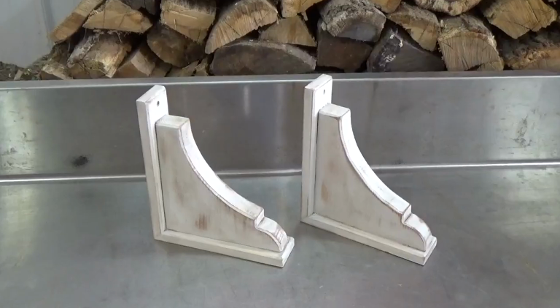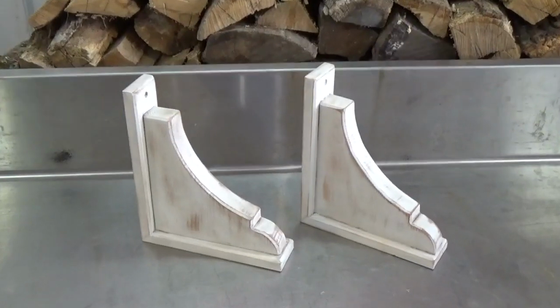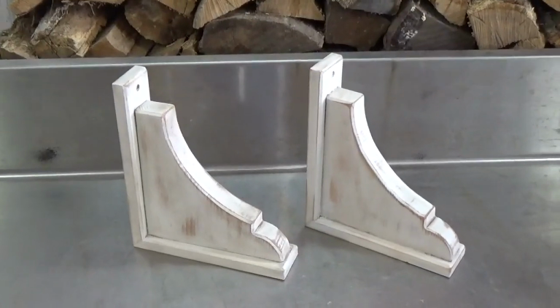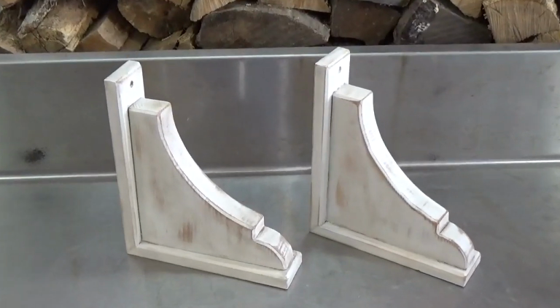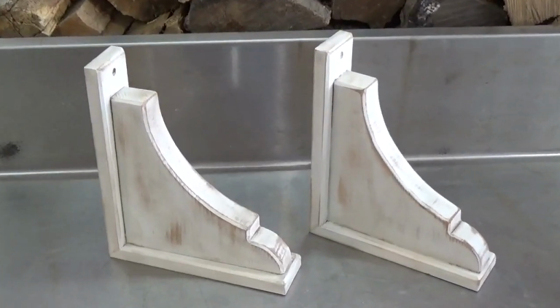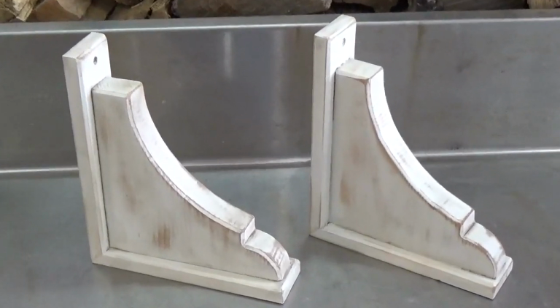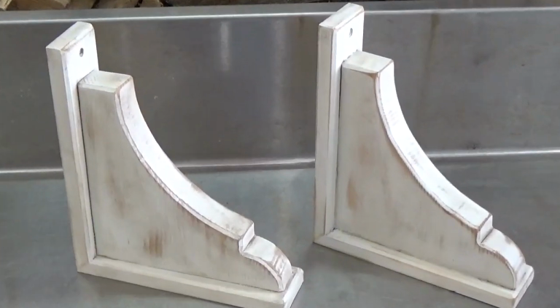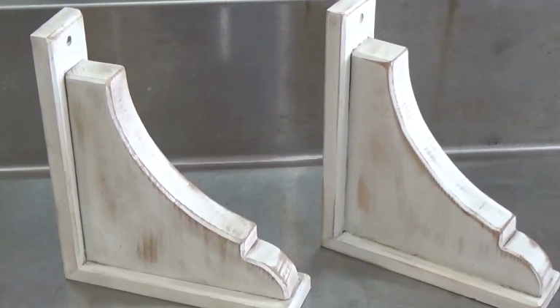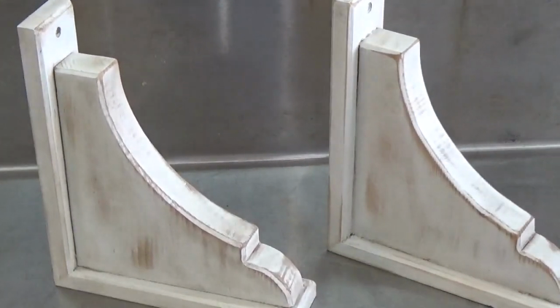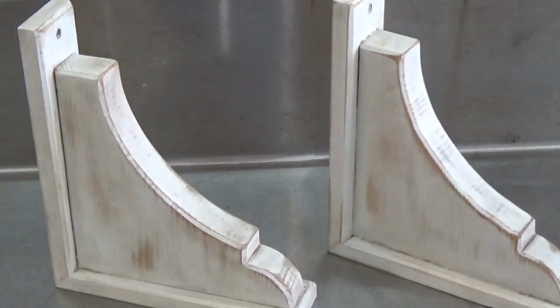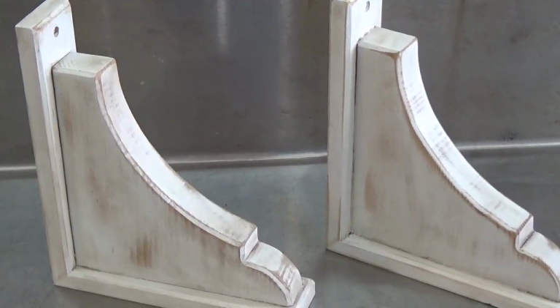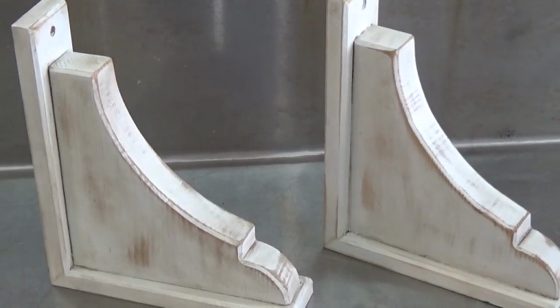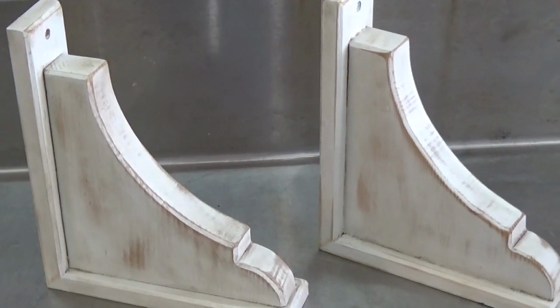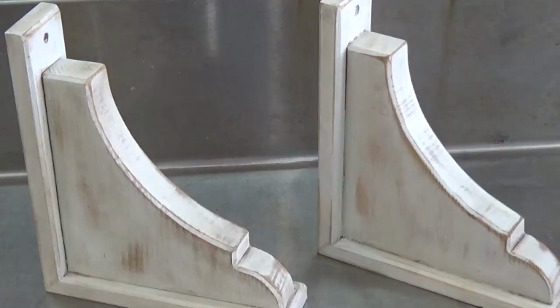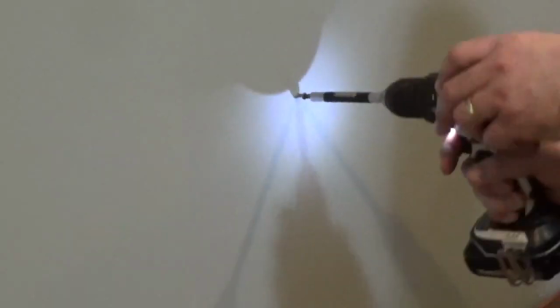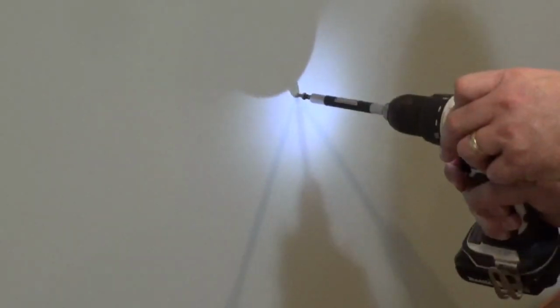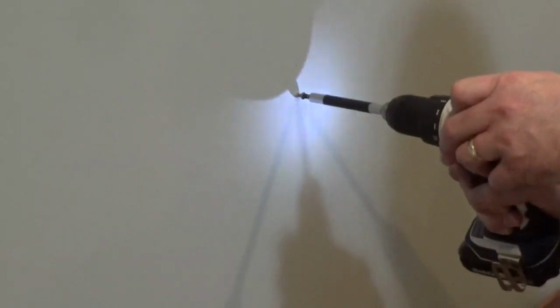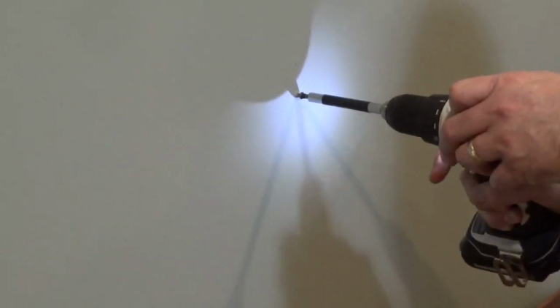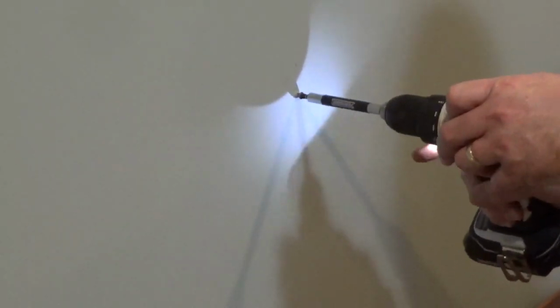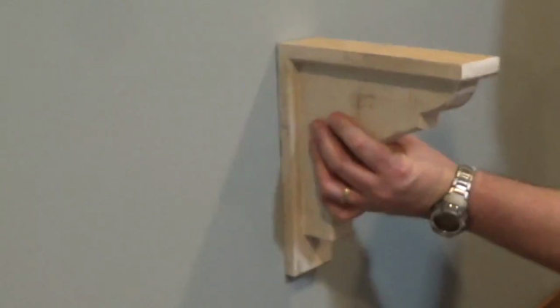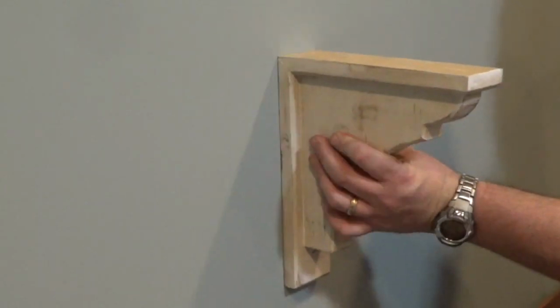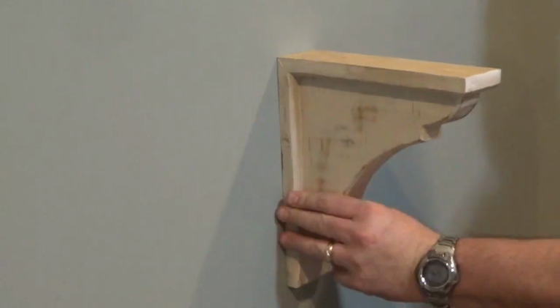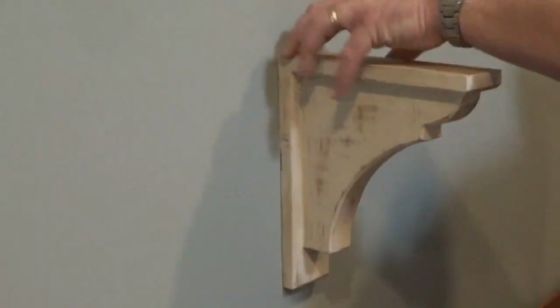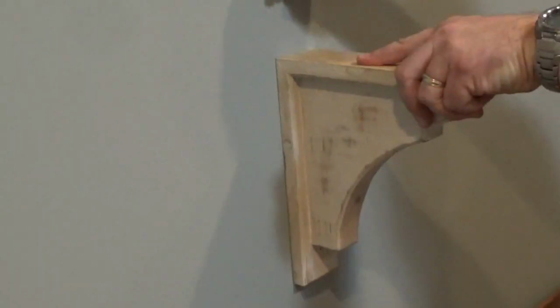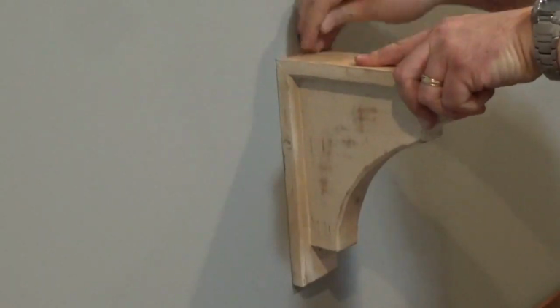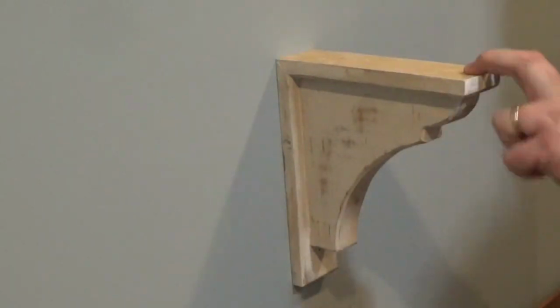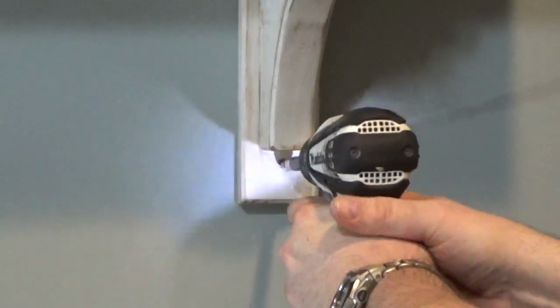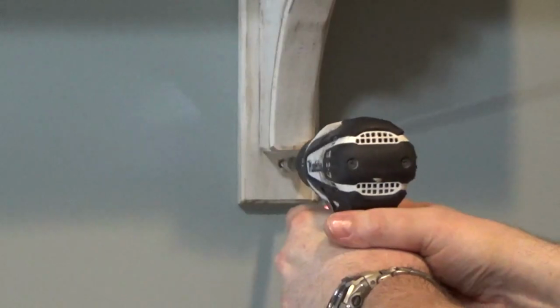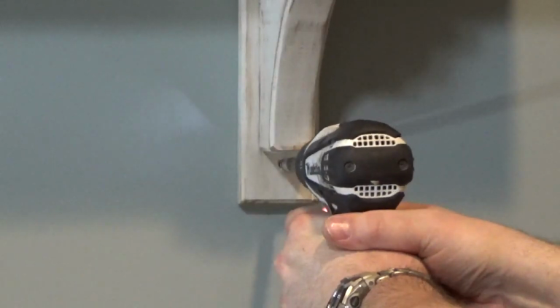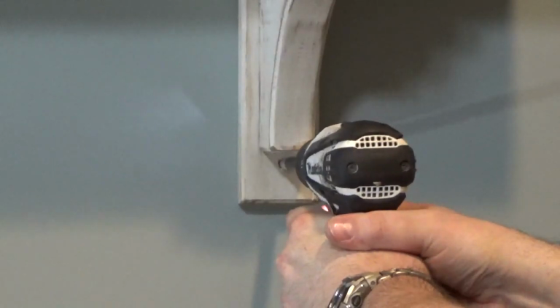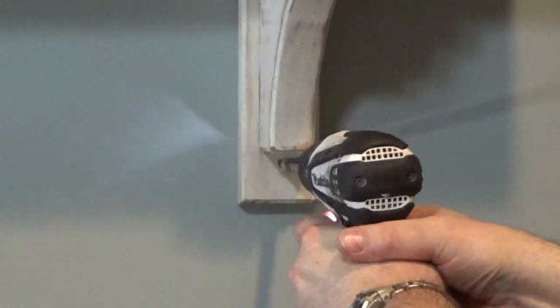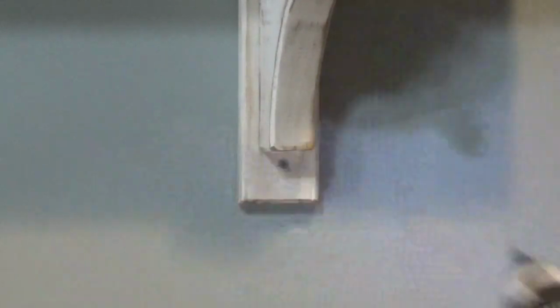Once the finish is cured, the corbels can be hung on the wall and topped with the shelf.